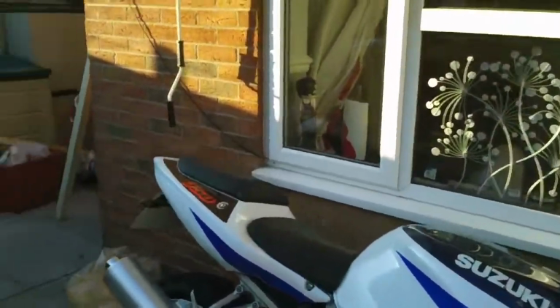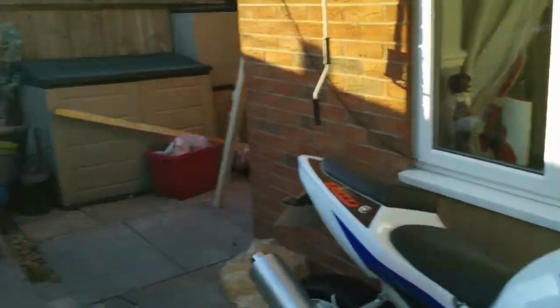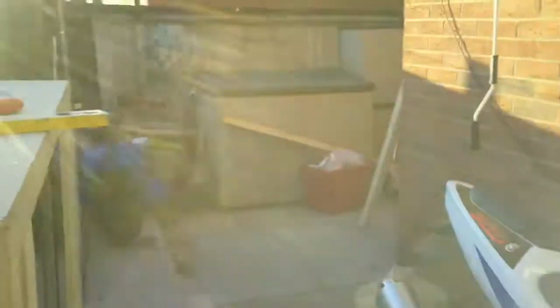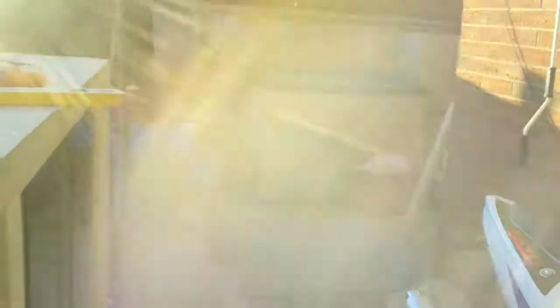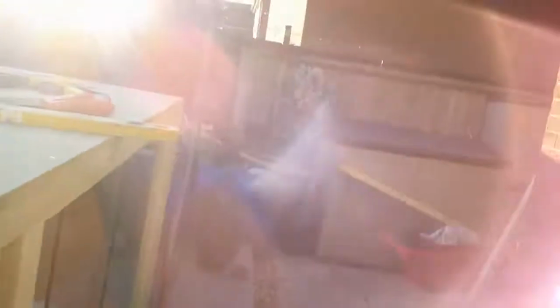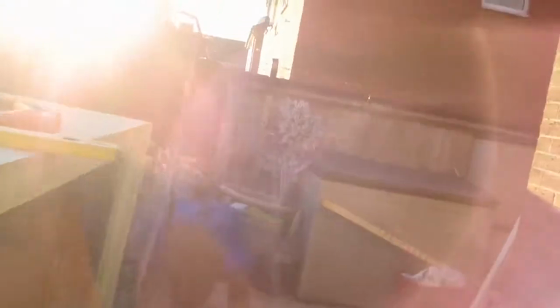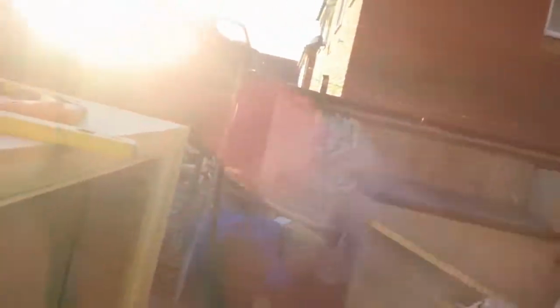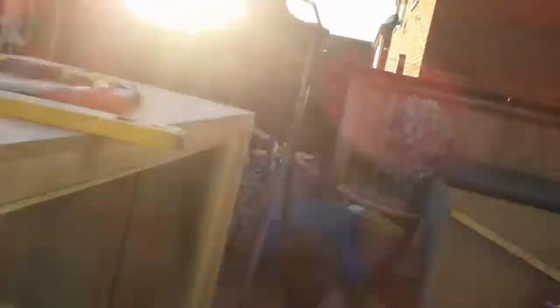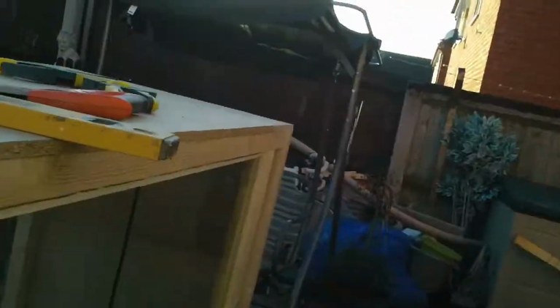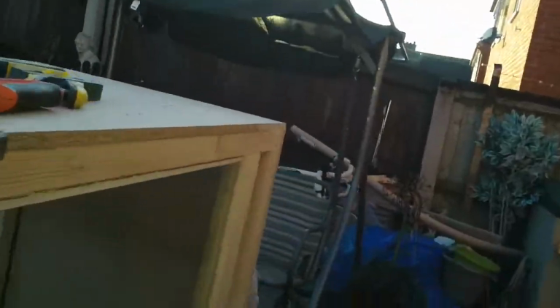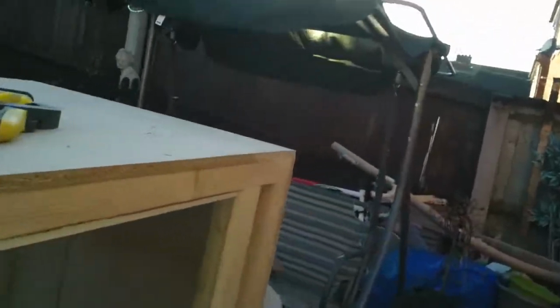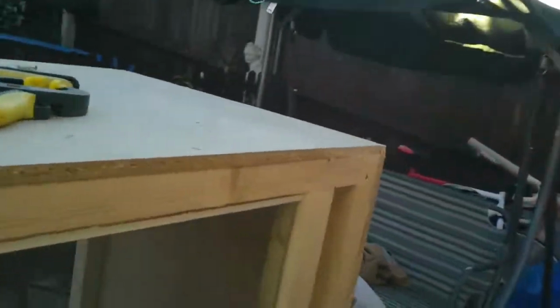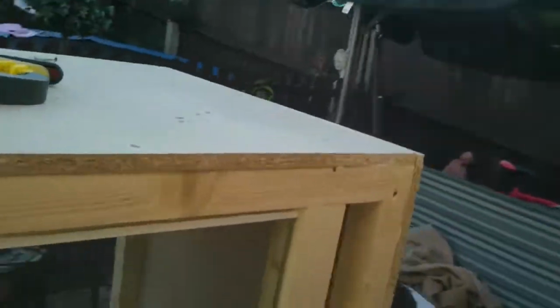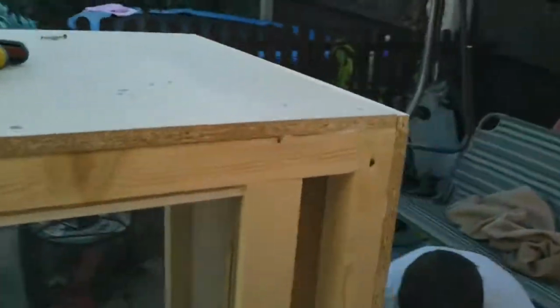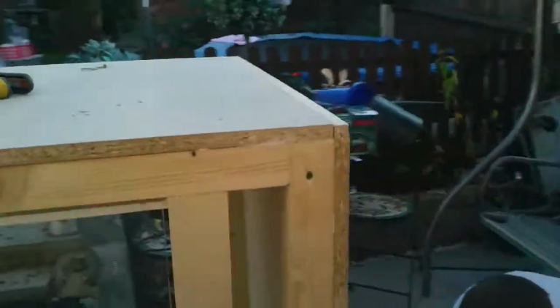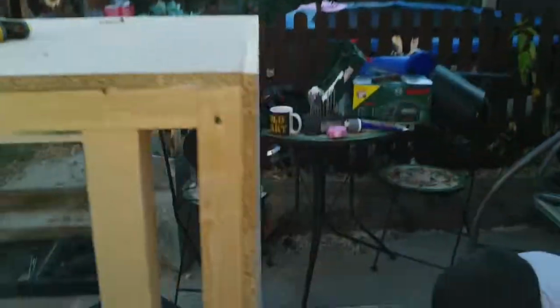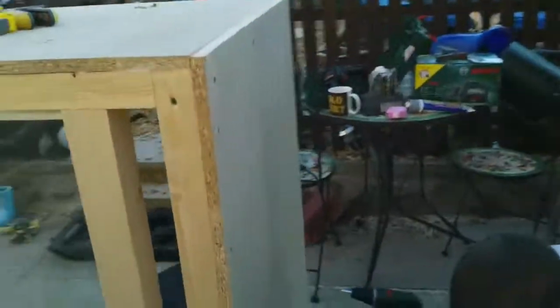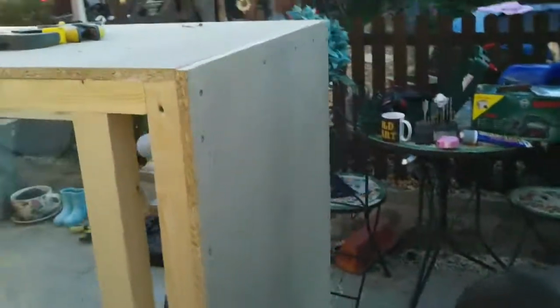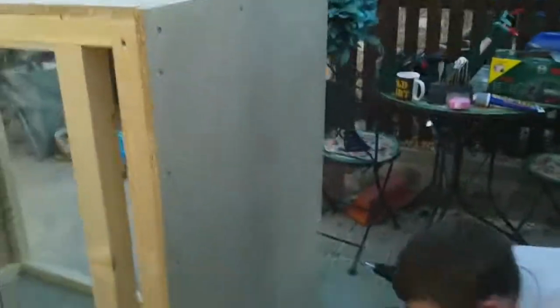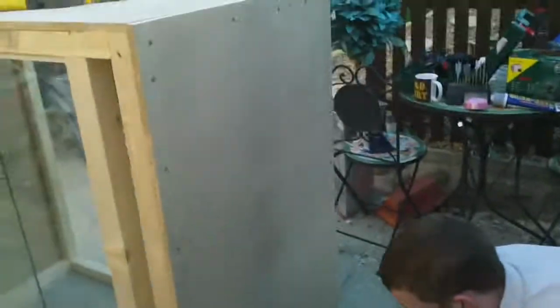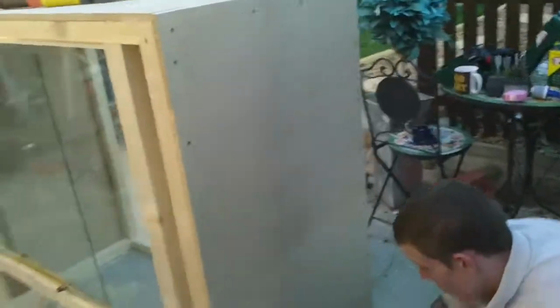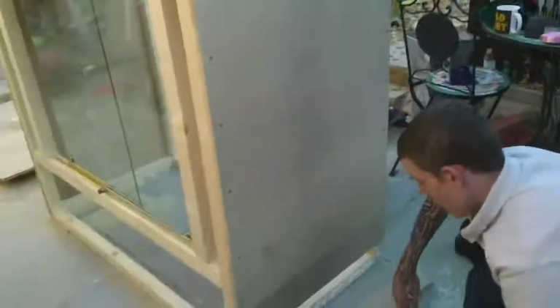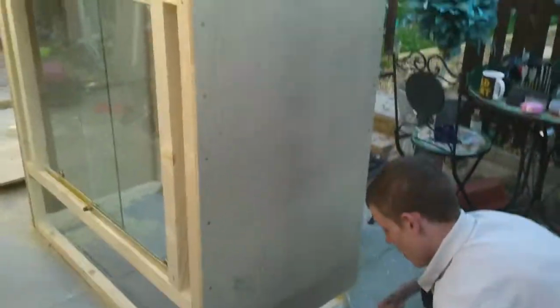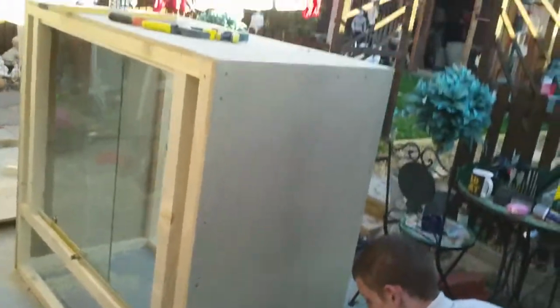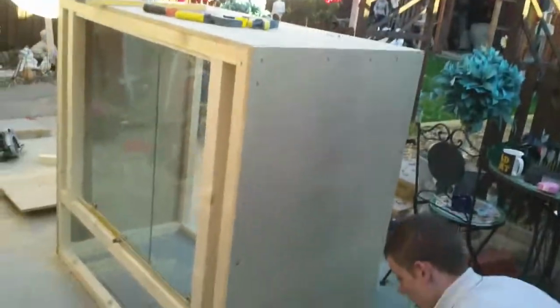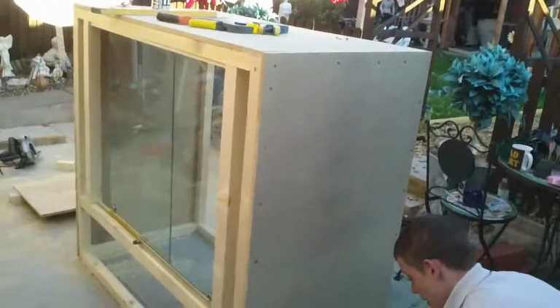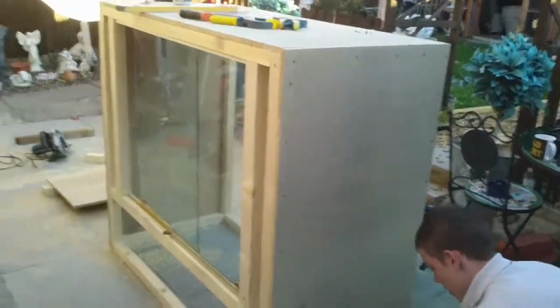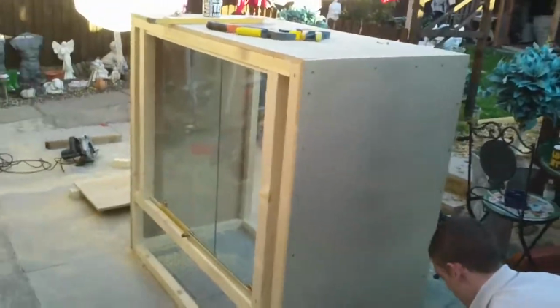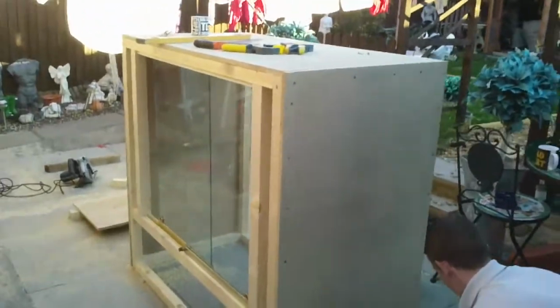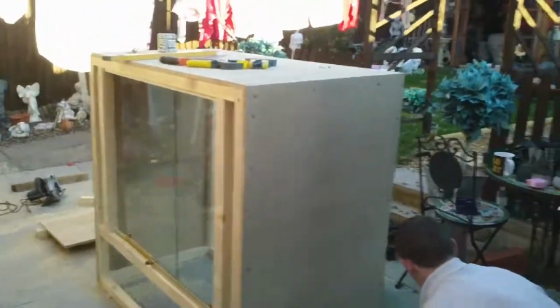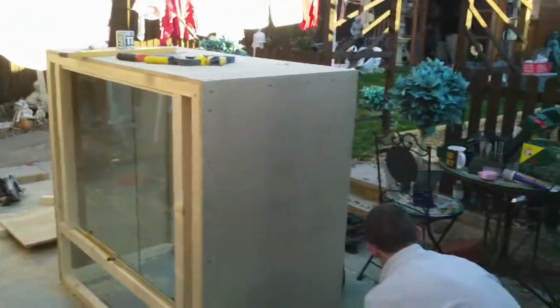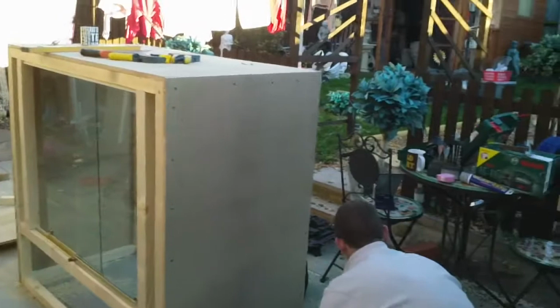Will one of those hognose snakes fit in this then, do you think? I hope so. That's it.